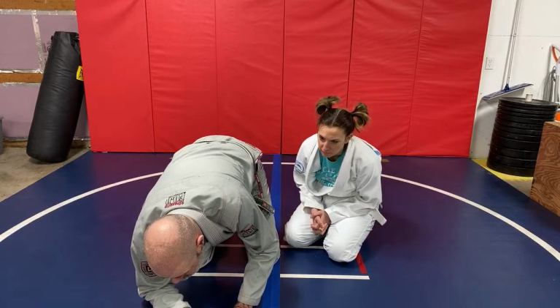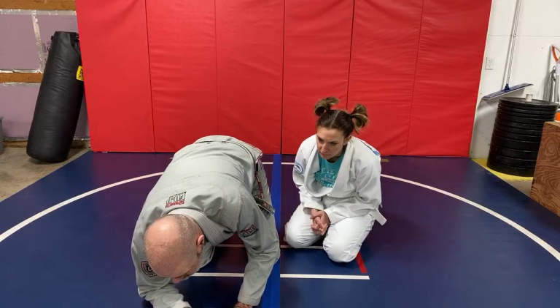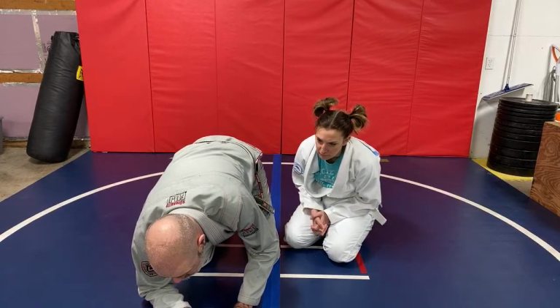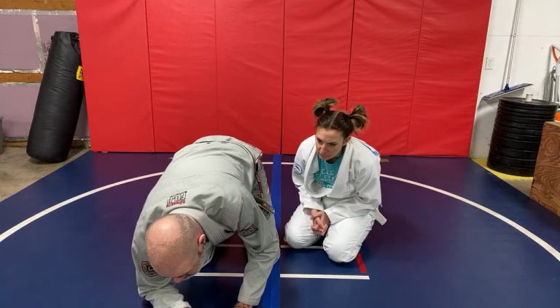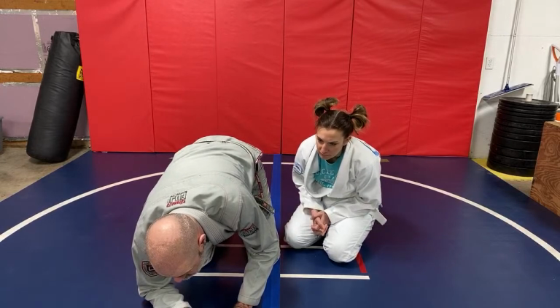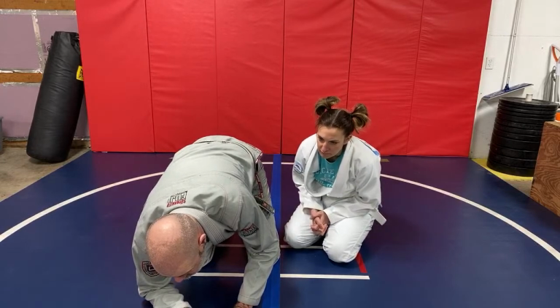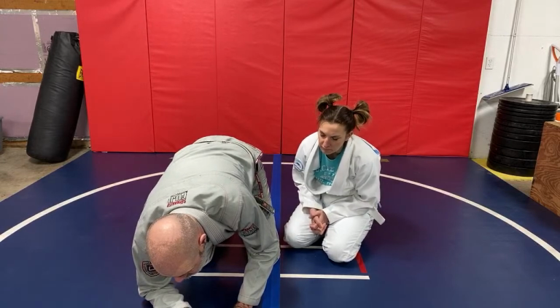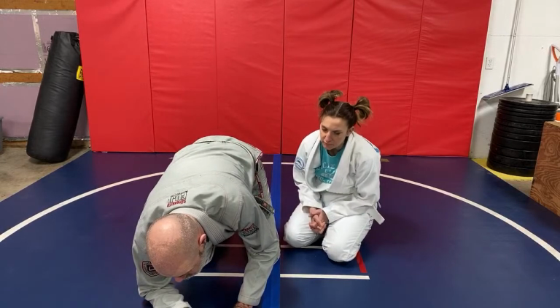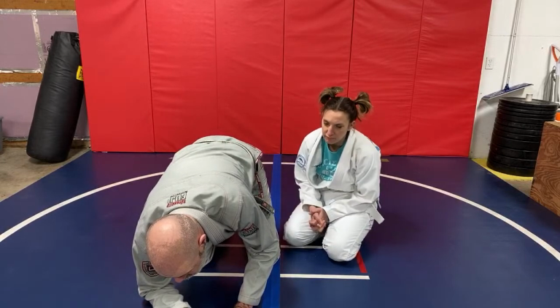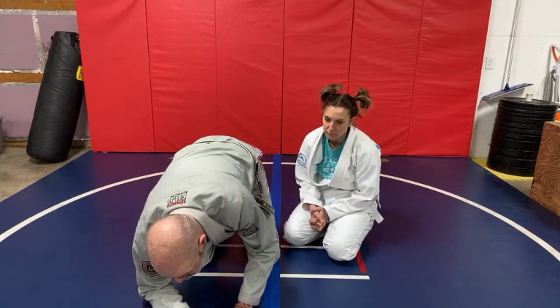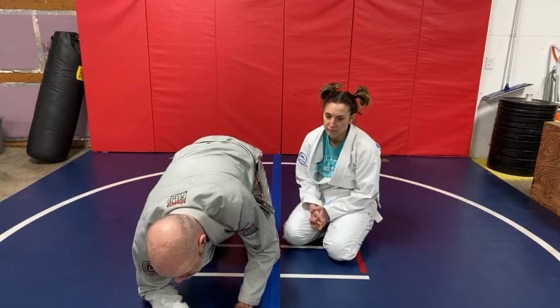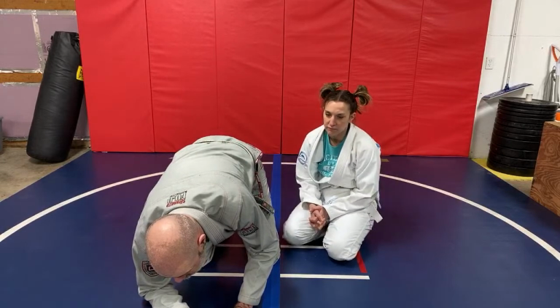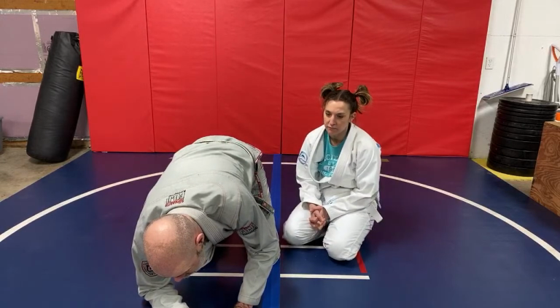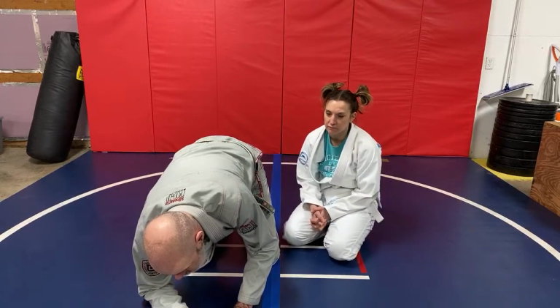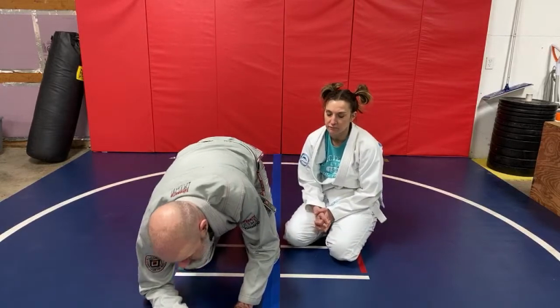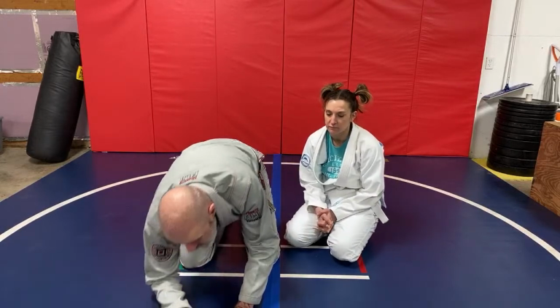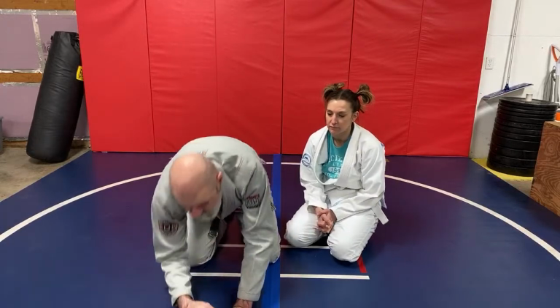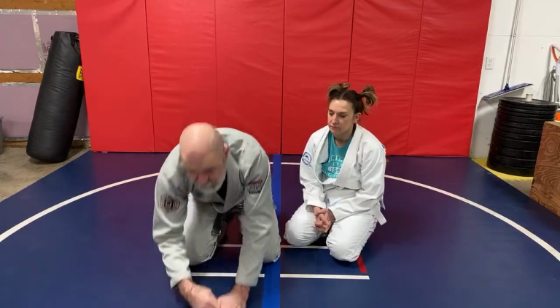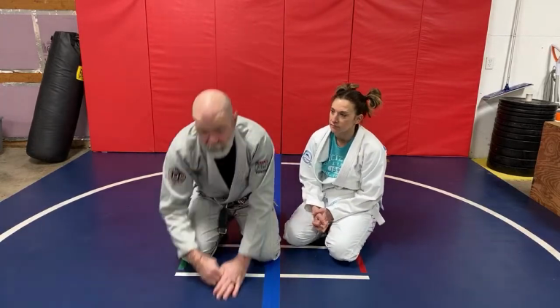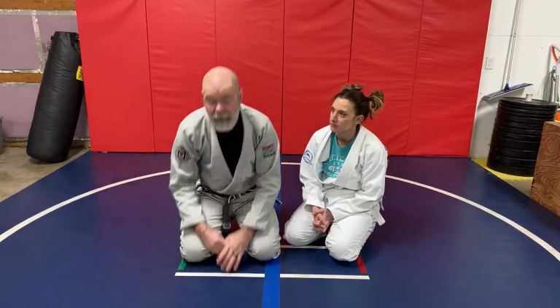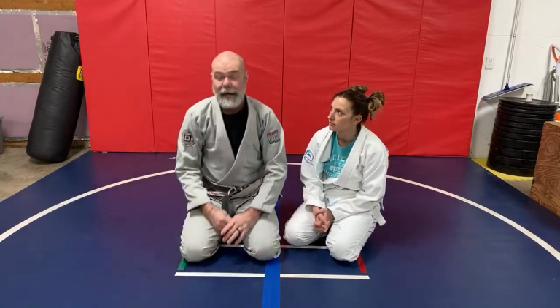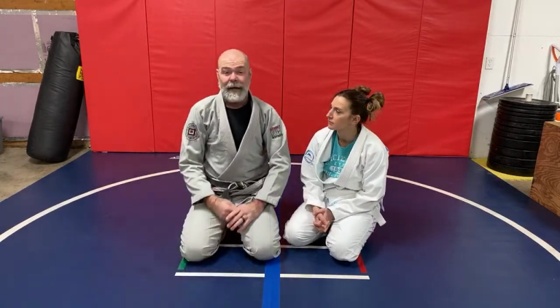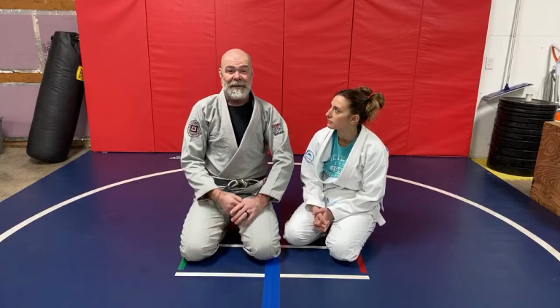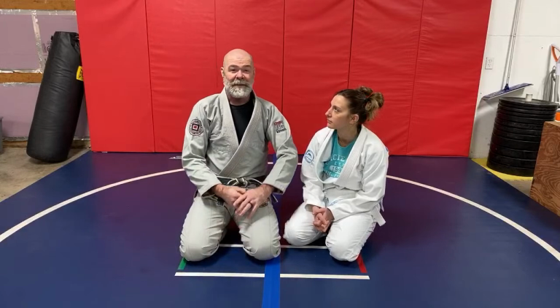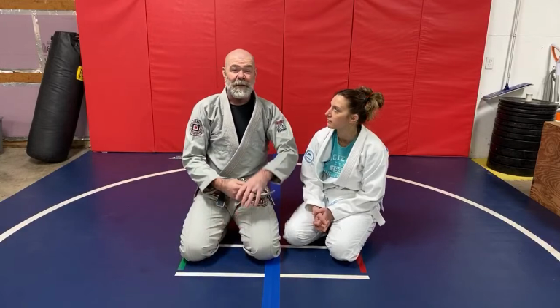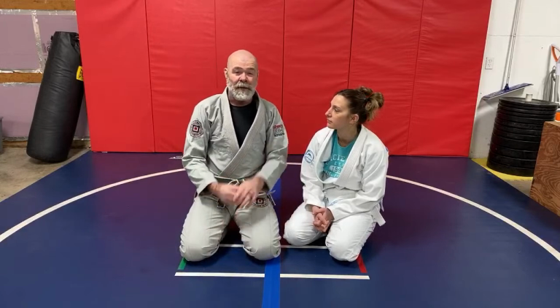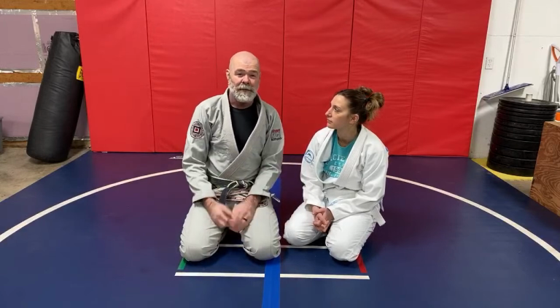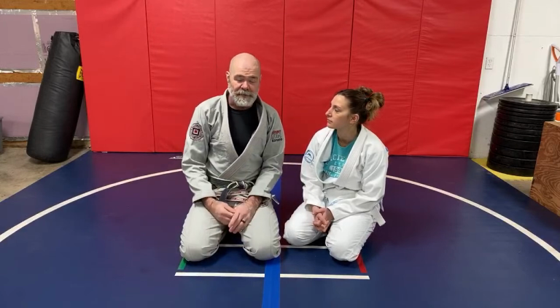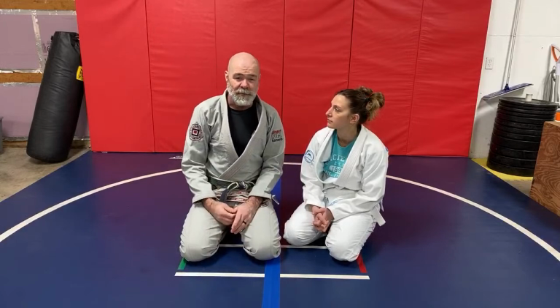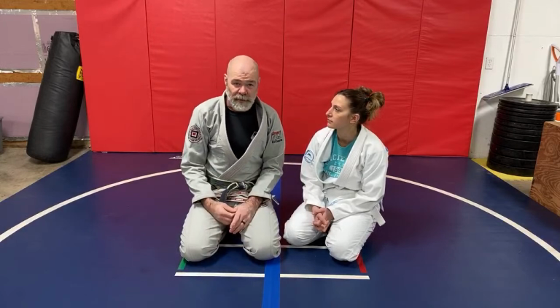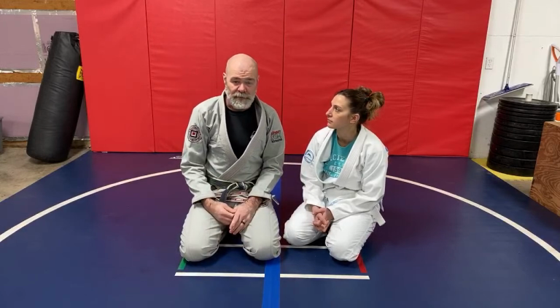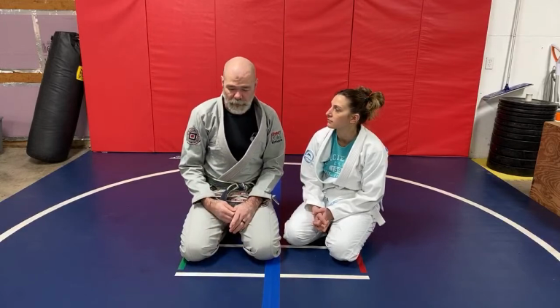Clock choke variations. This is a funny story.